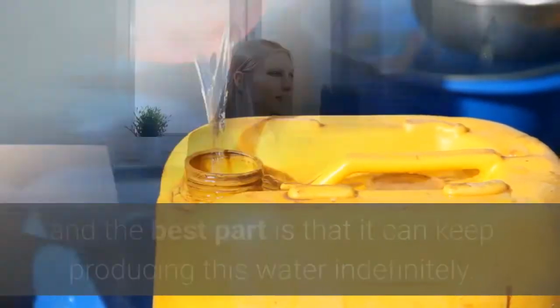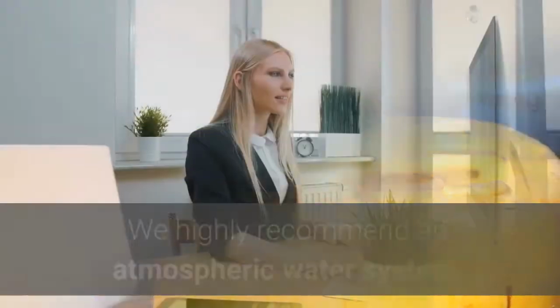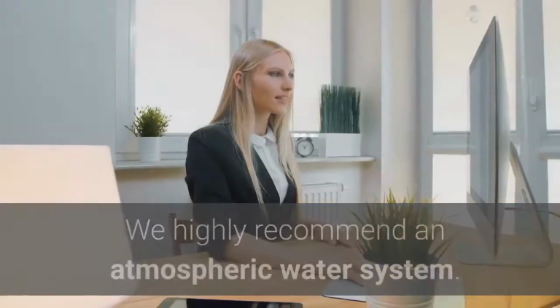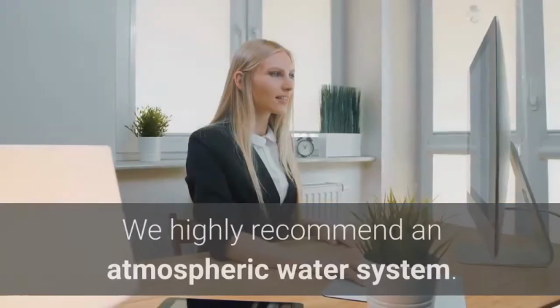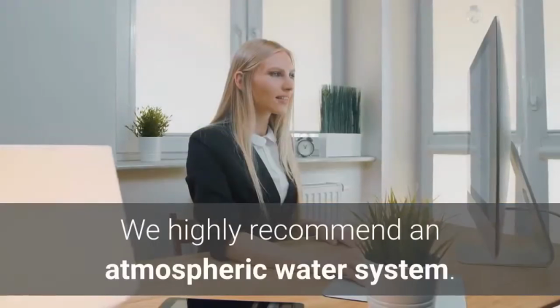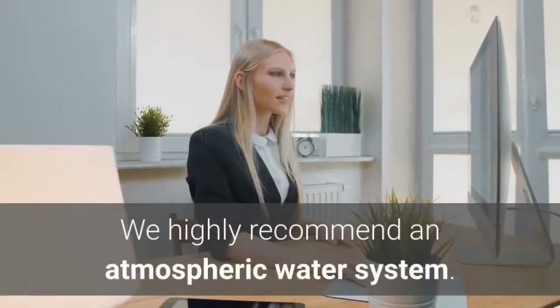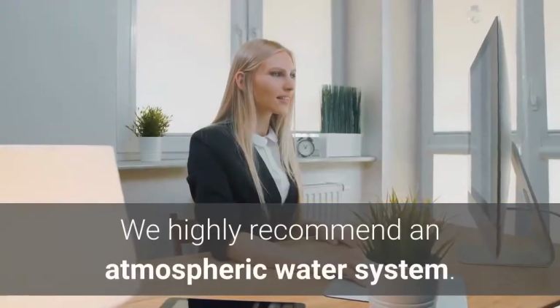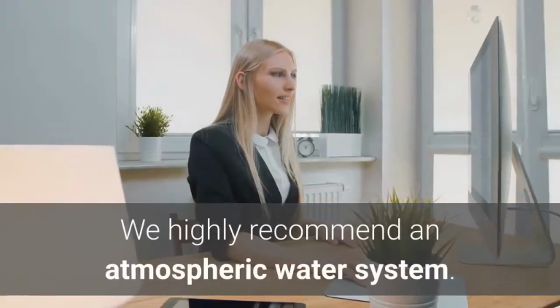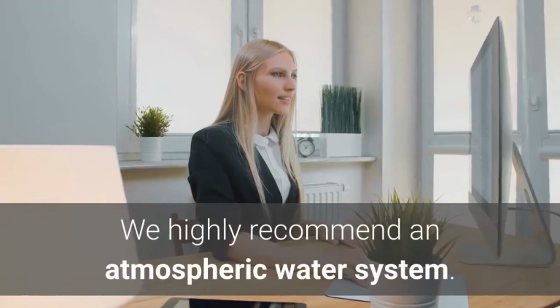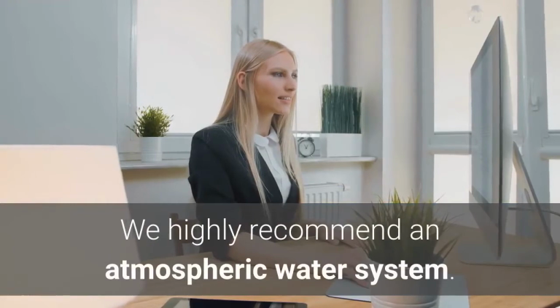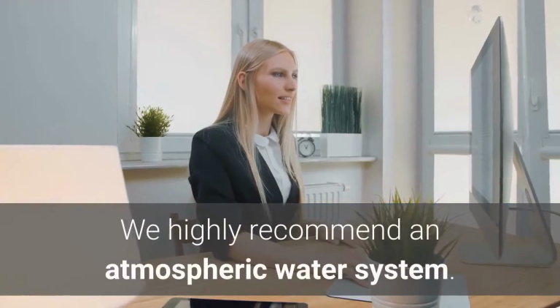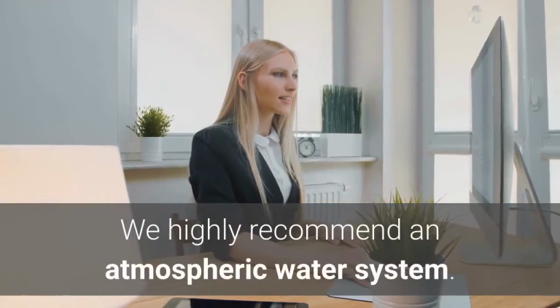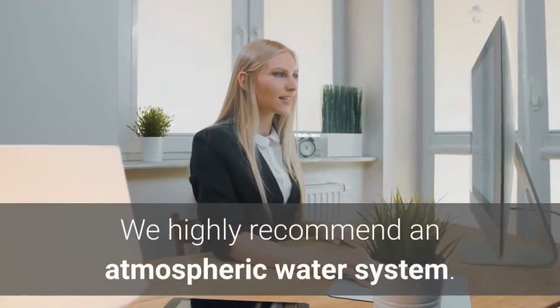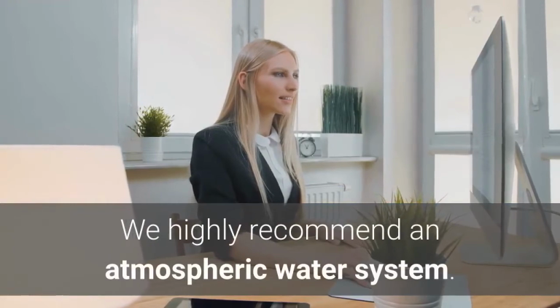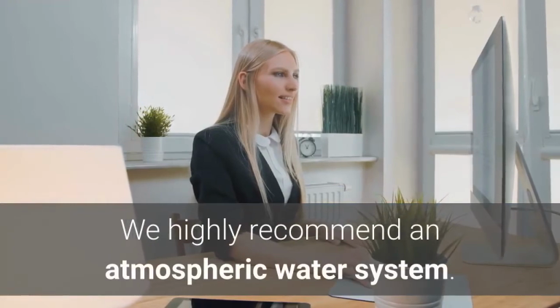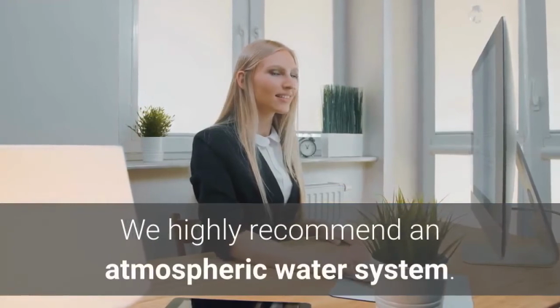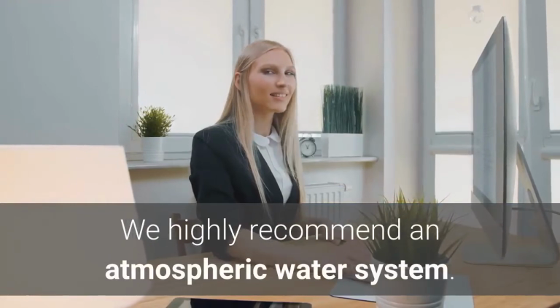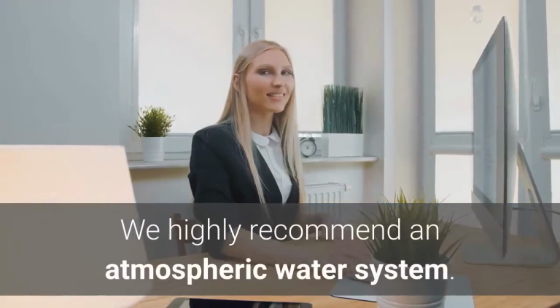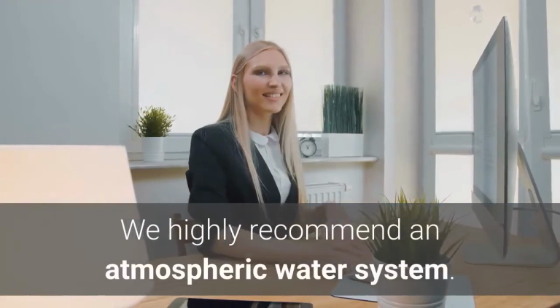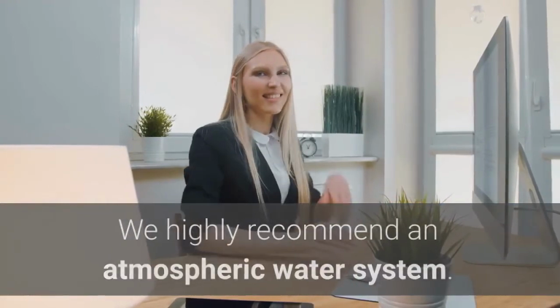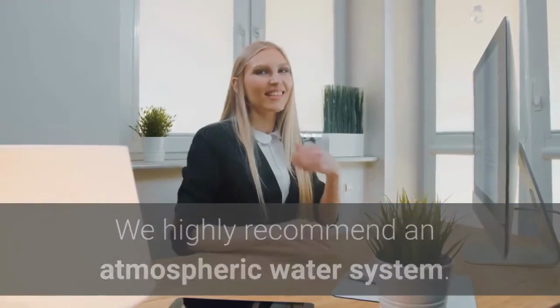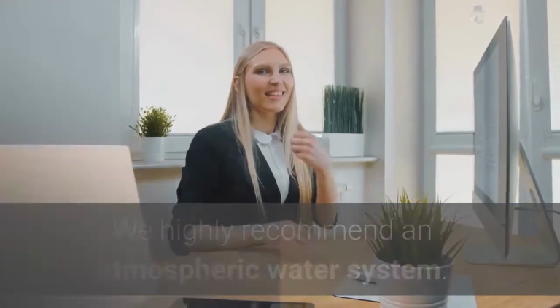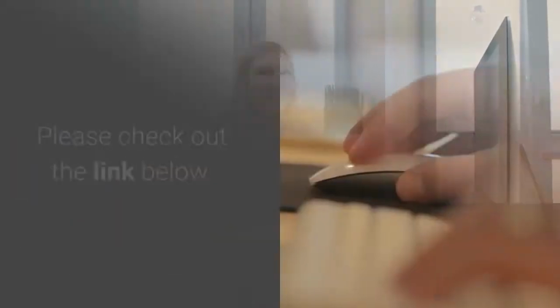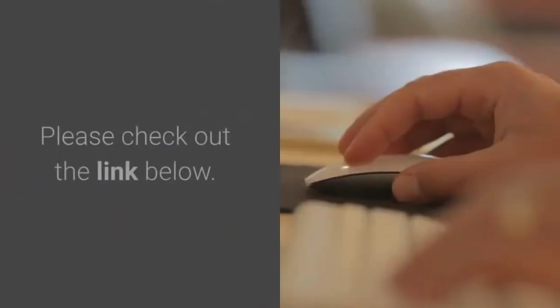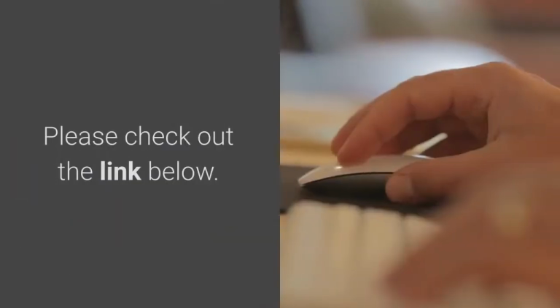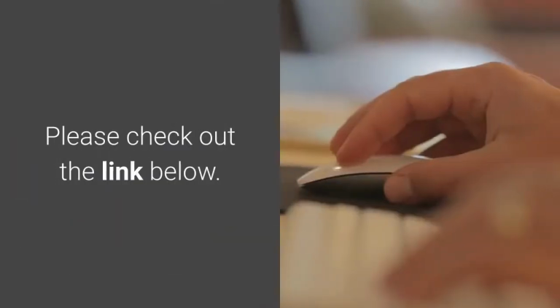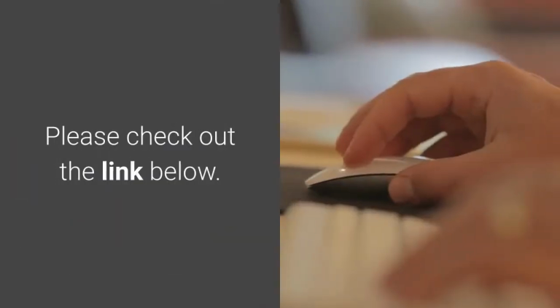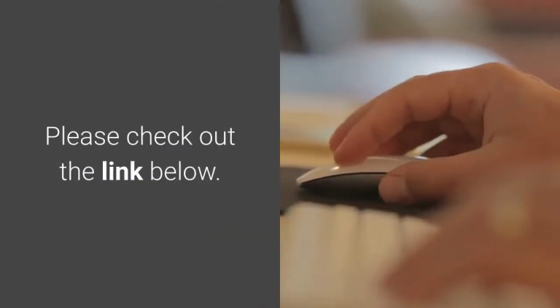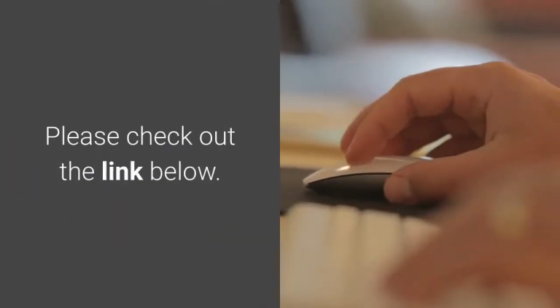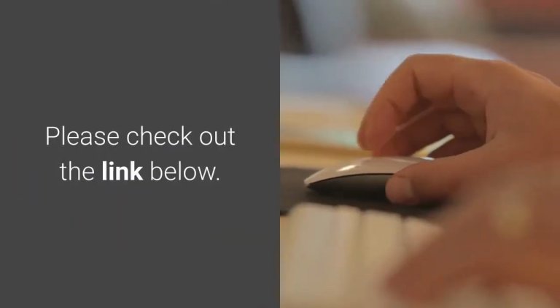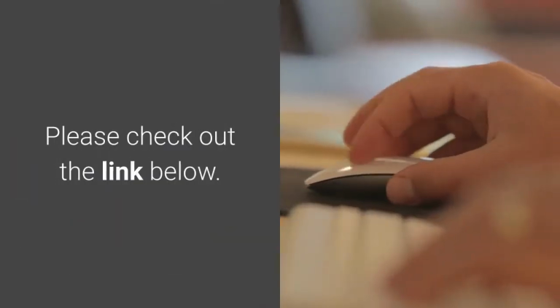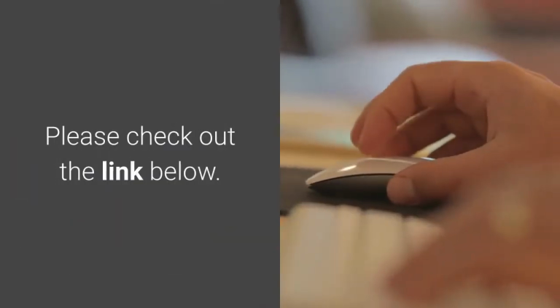We highly recommend an atmospheric water system. Please check out the link below.